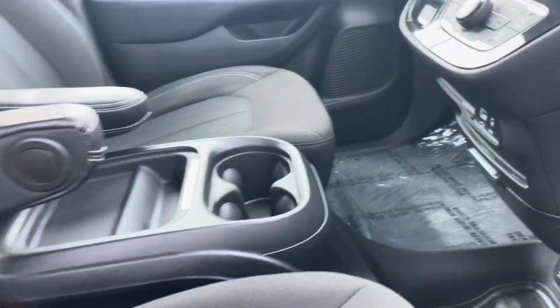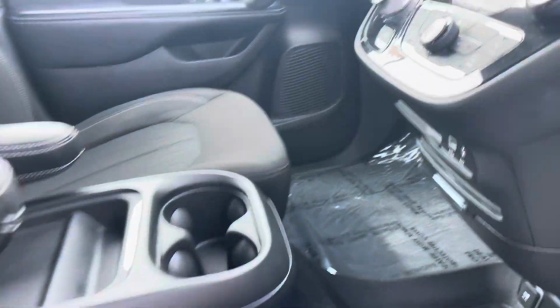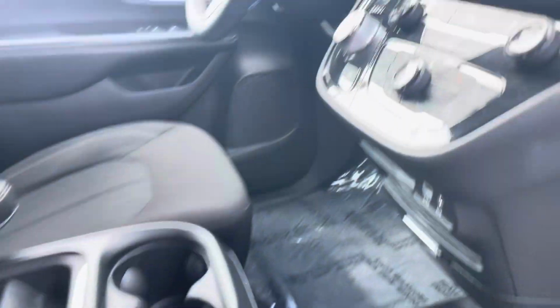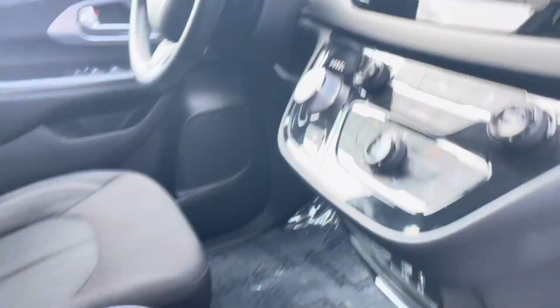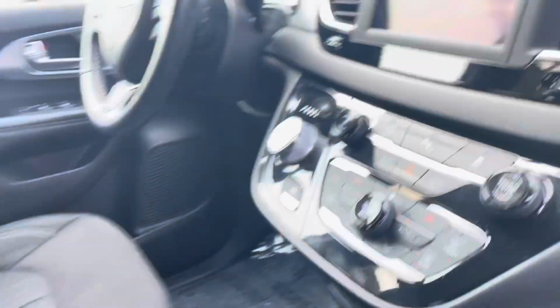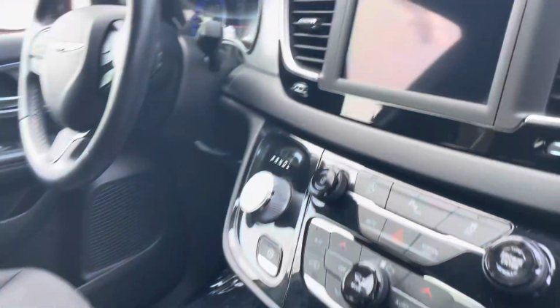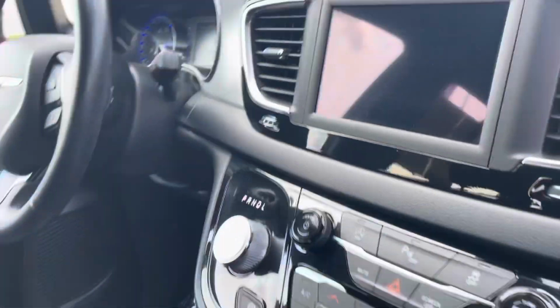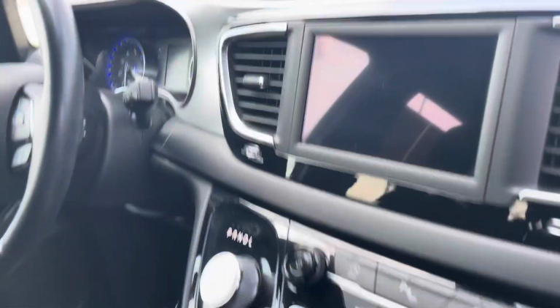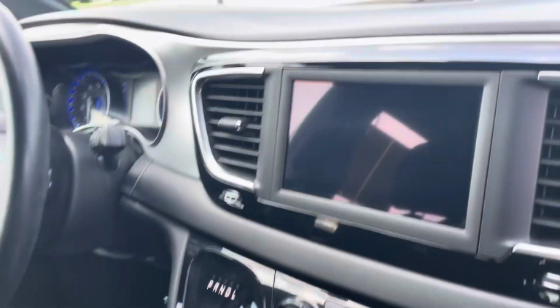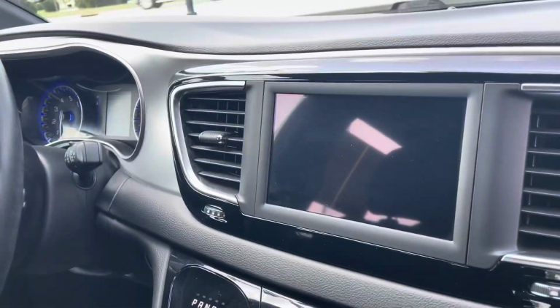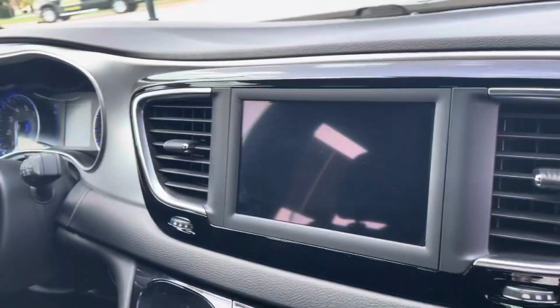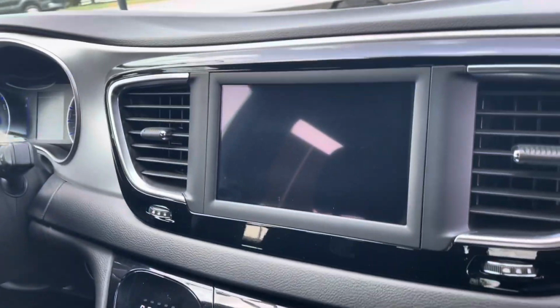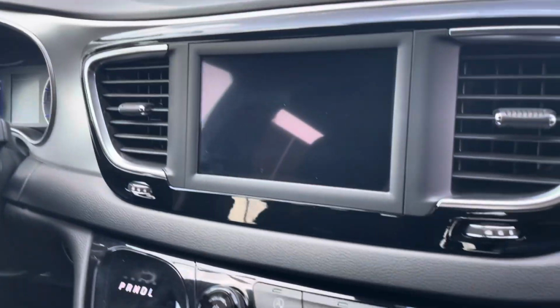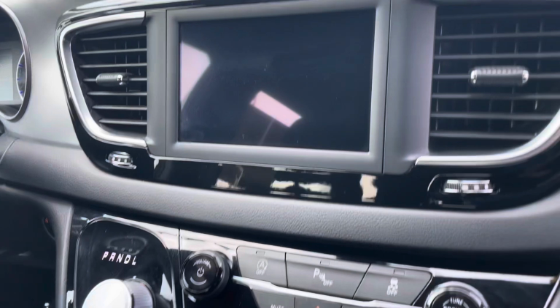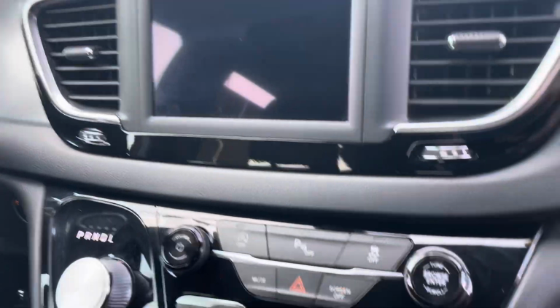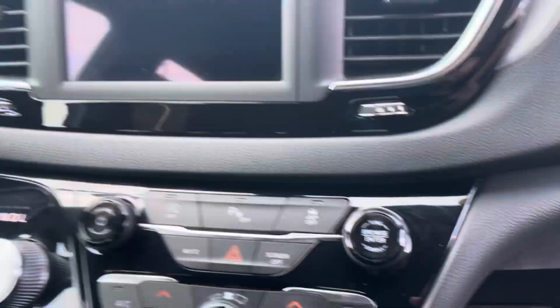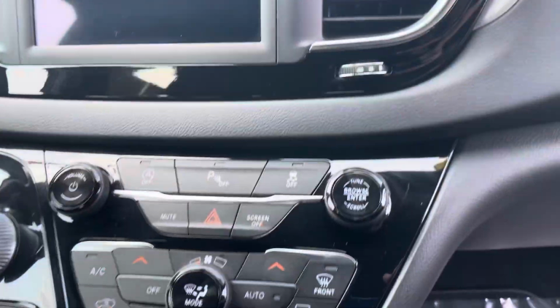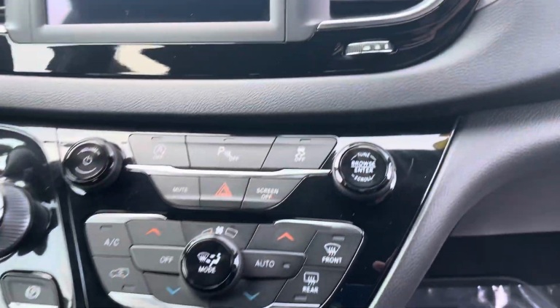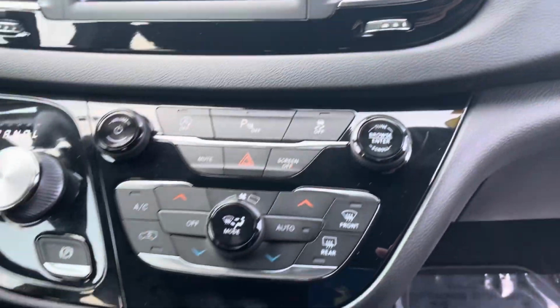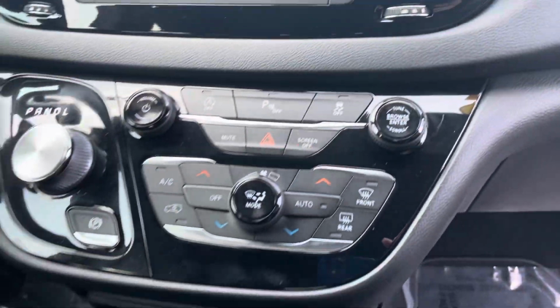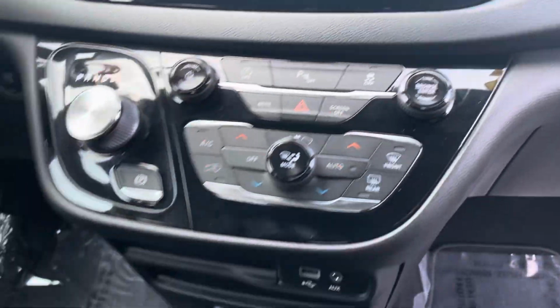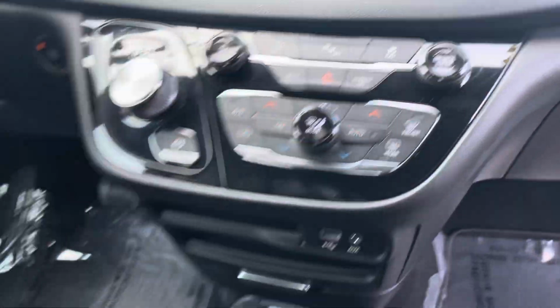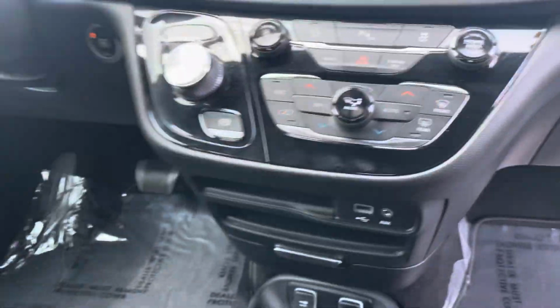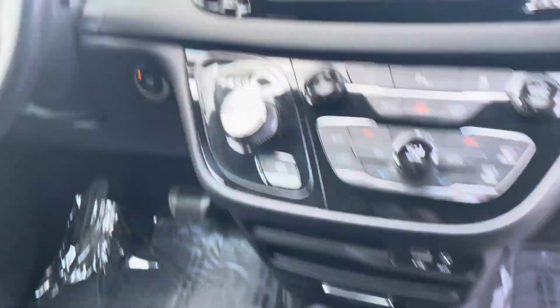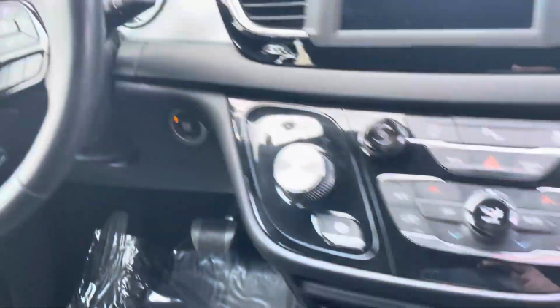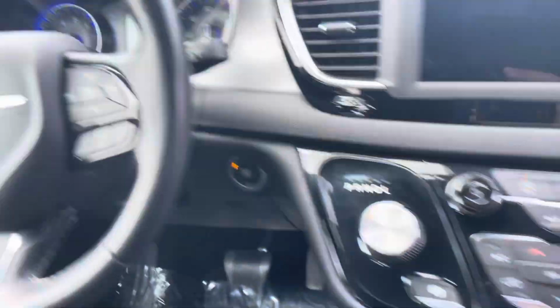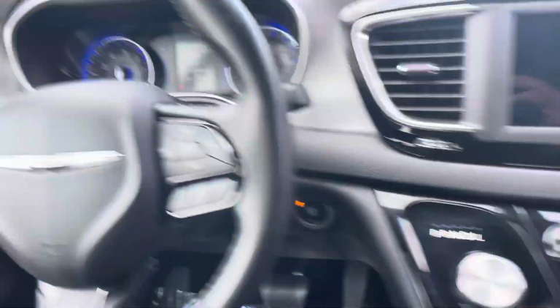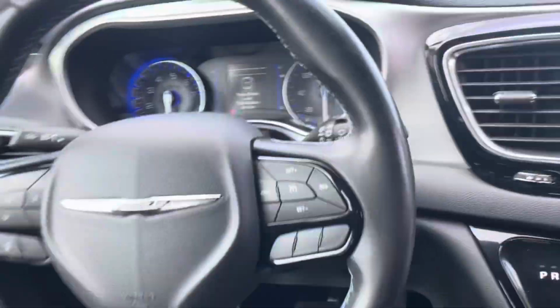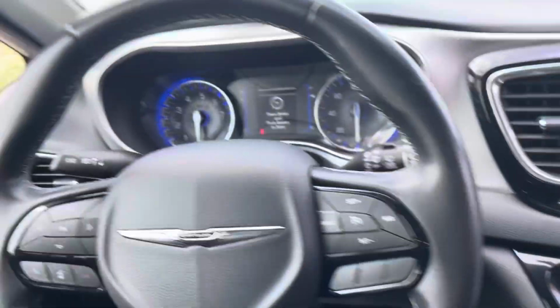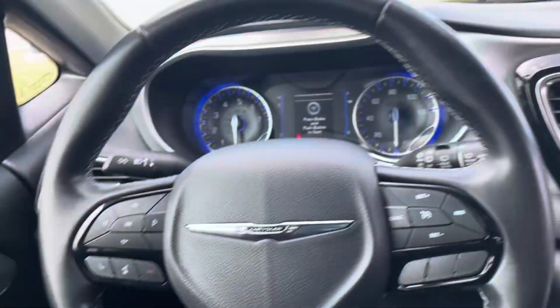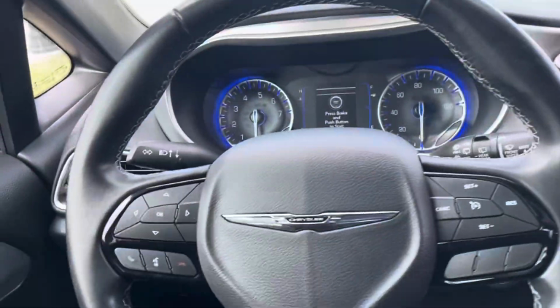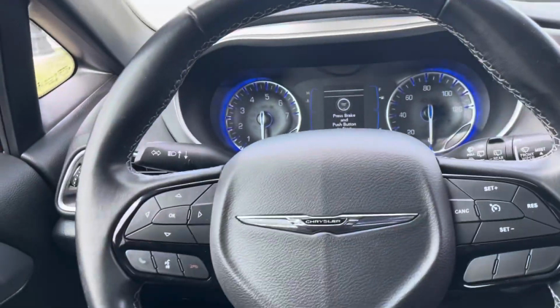You've got USBs, of course, your screen here, all your climate controls and everything. It is push button start.